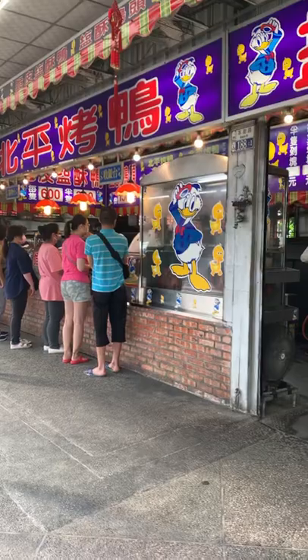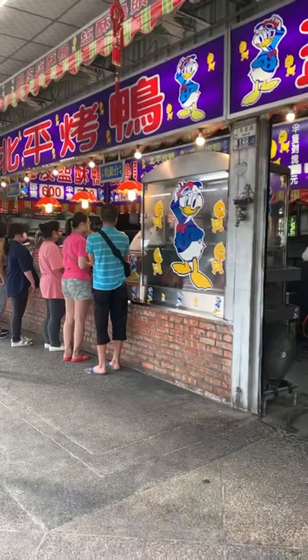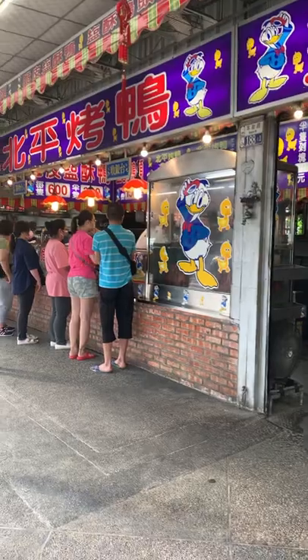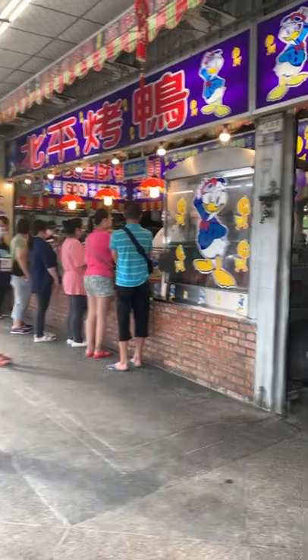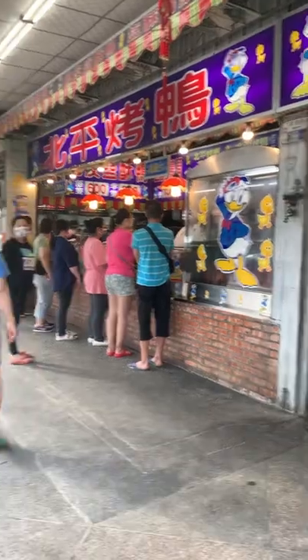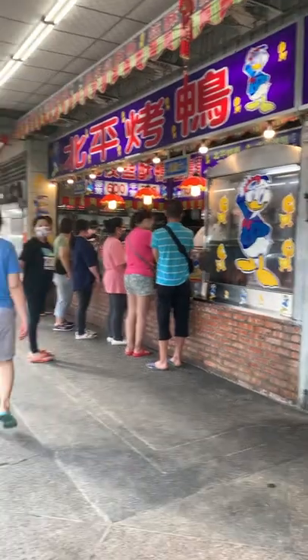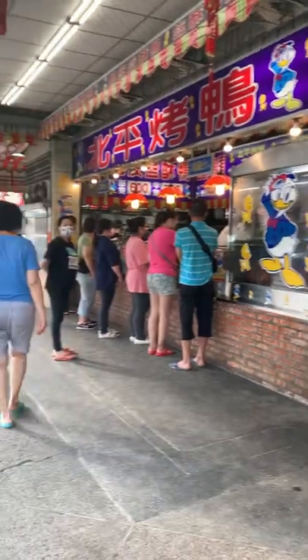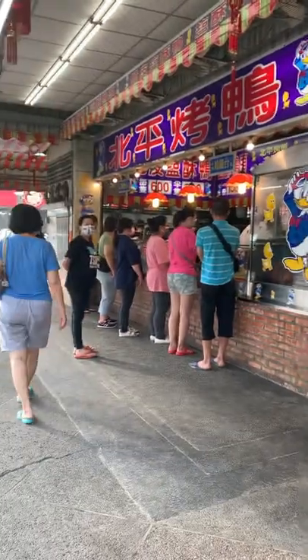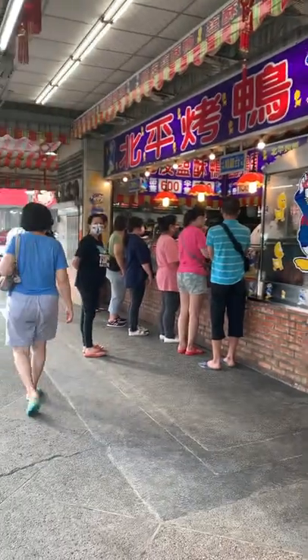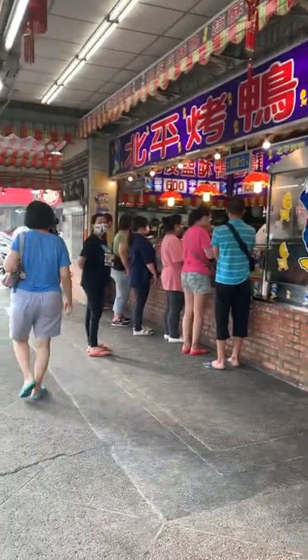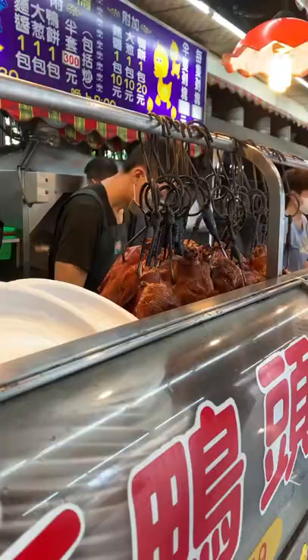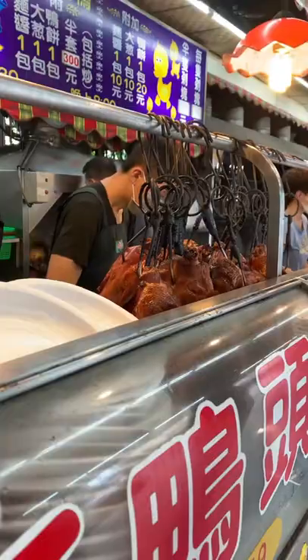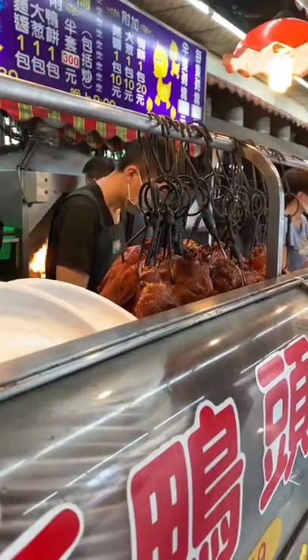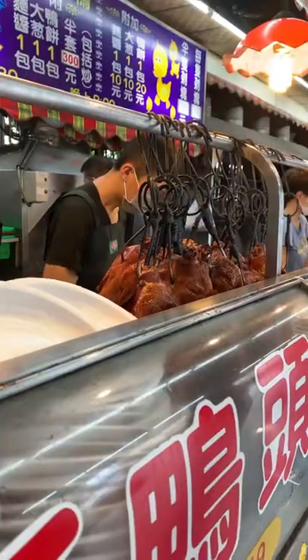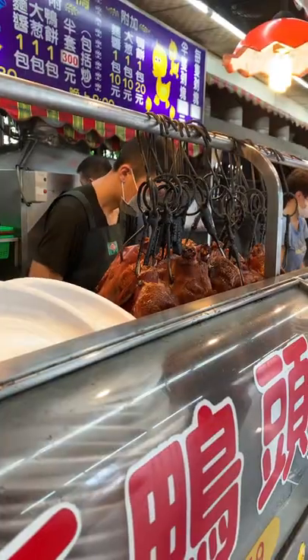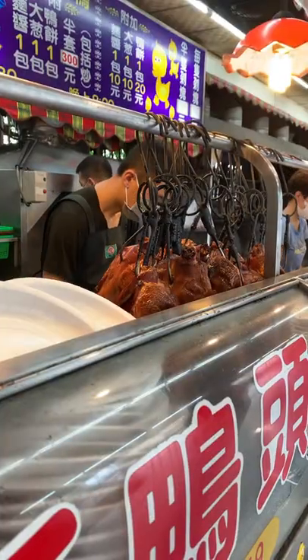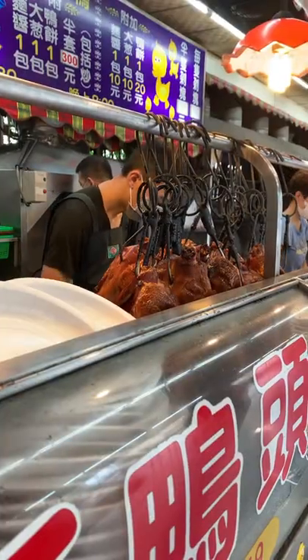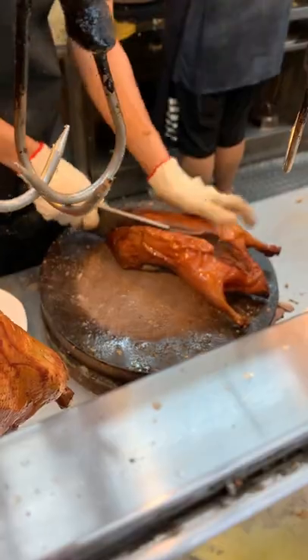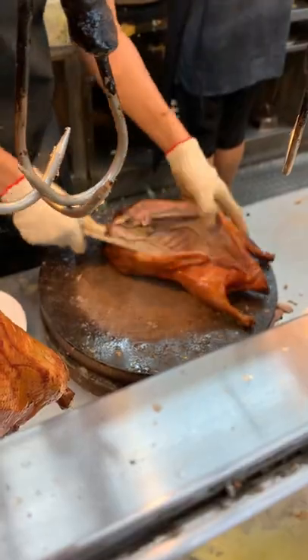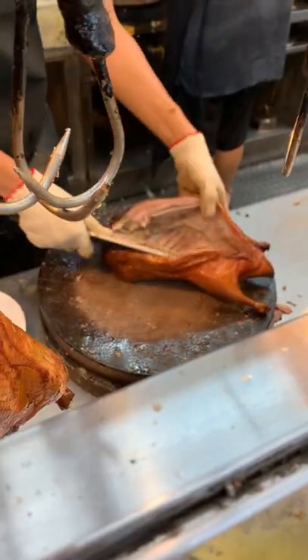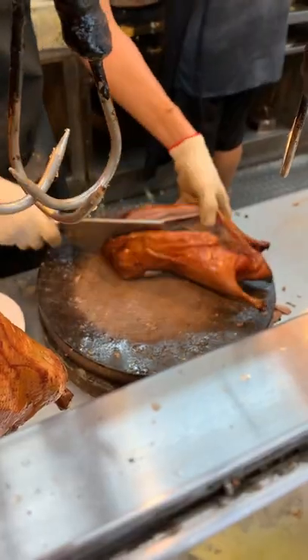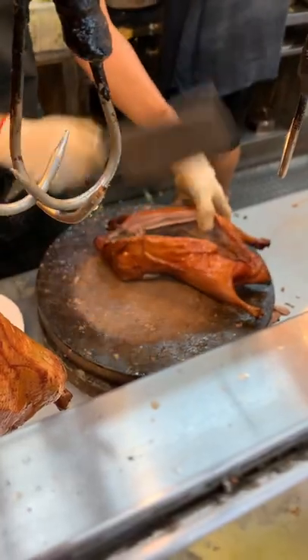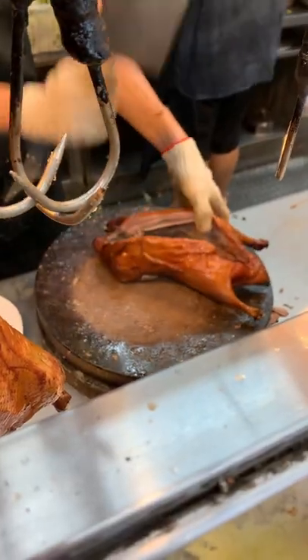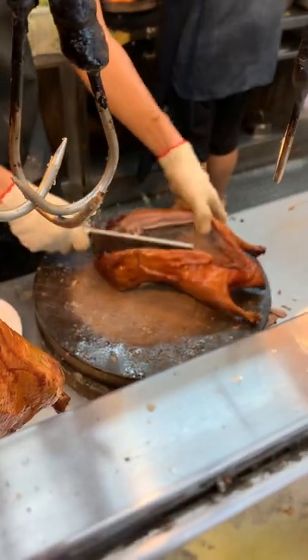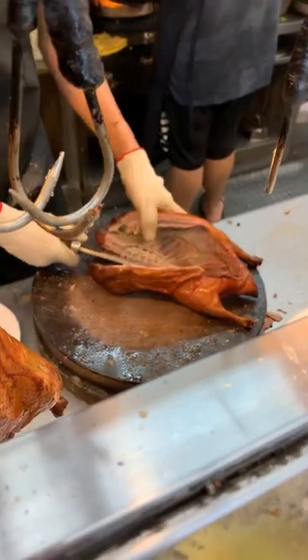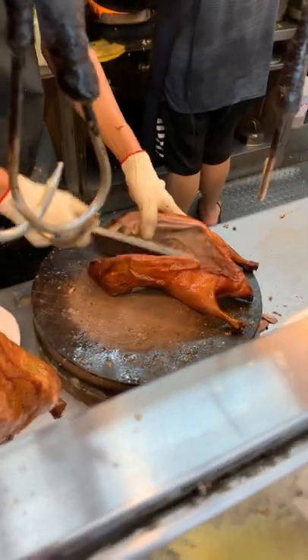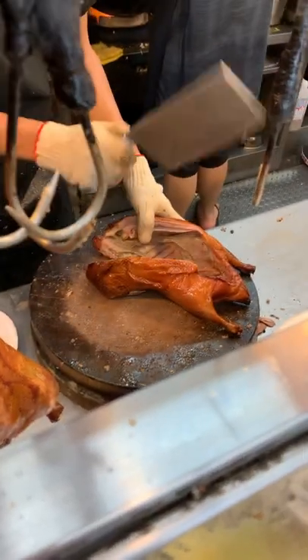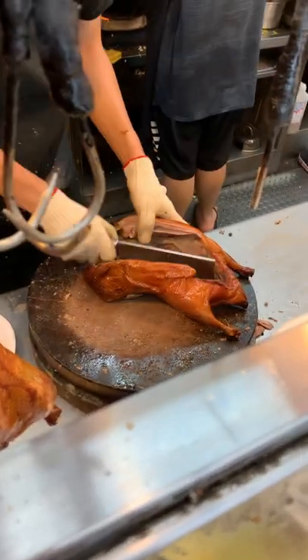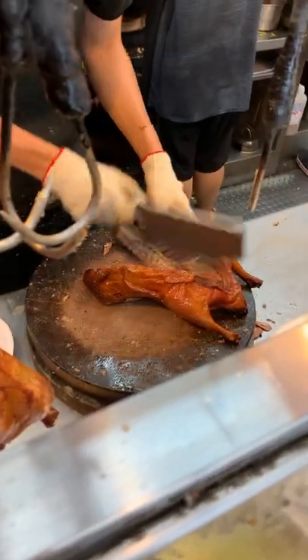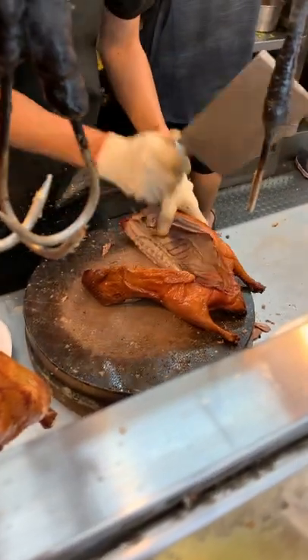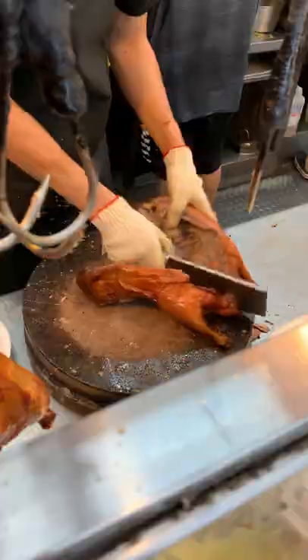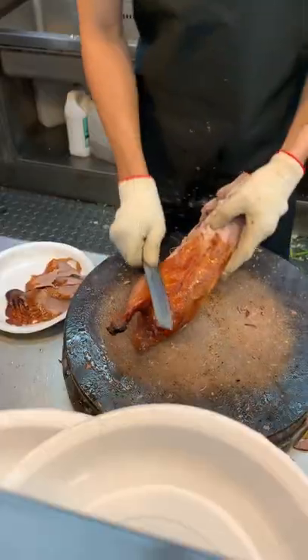Hello! For dinner, I'm having some Peking duck. This type of duck dish in Taiwan is called beiping kaoya.